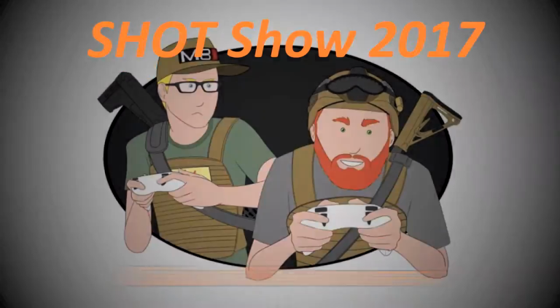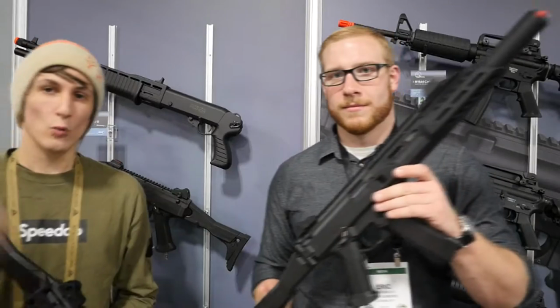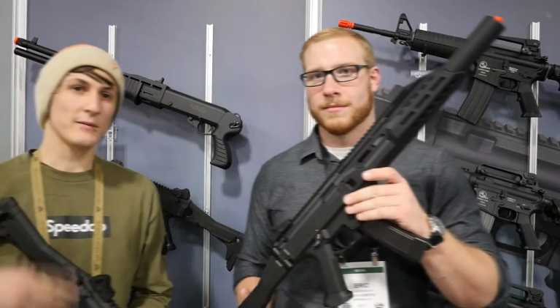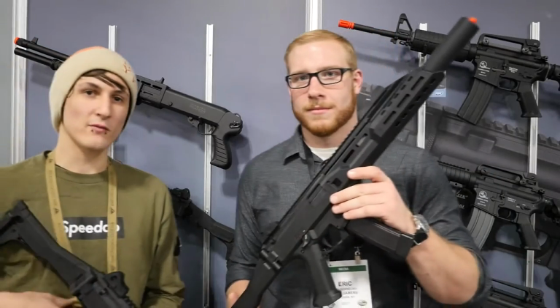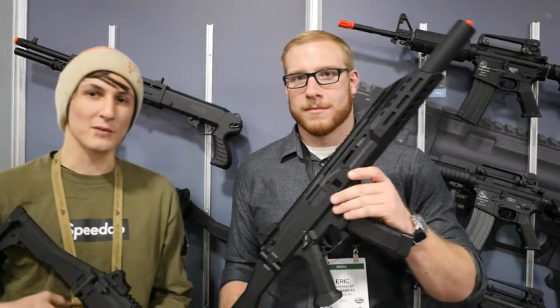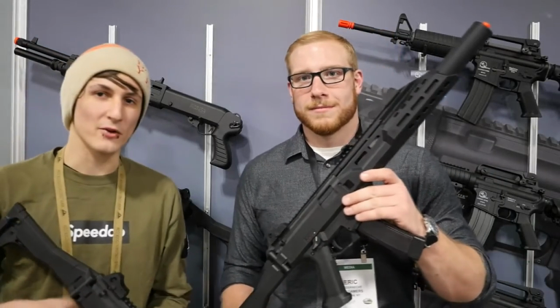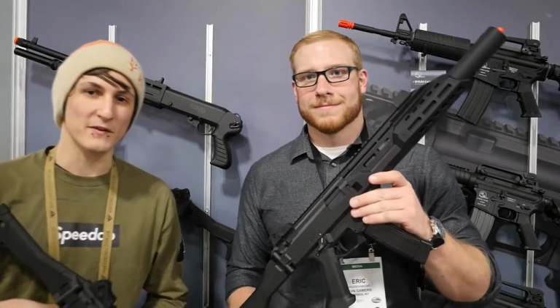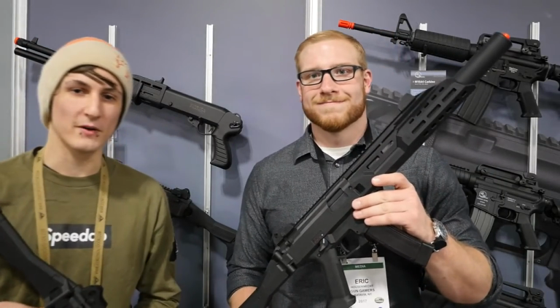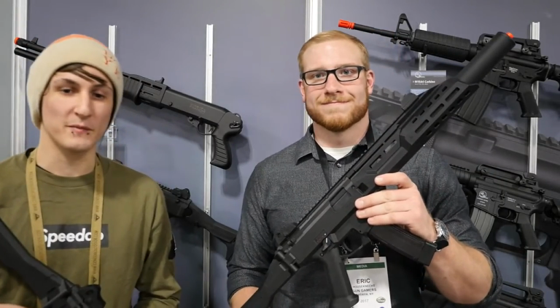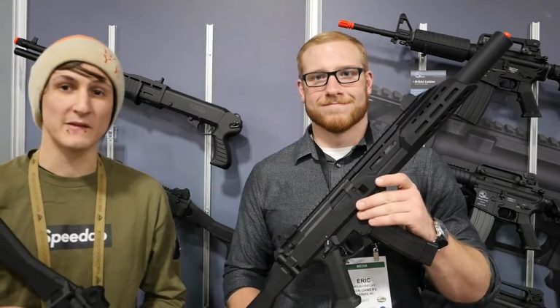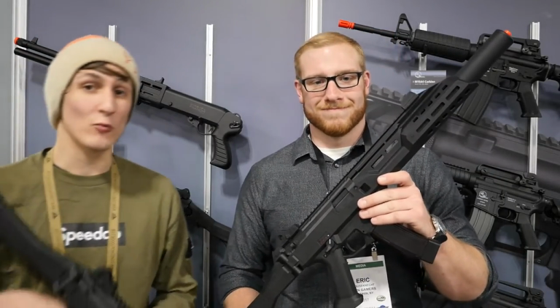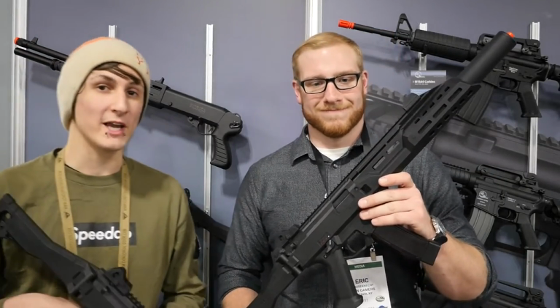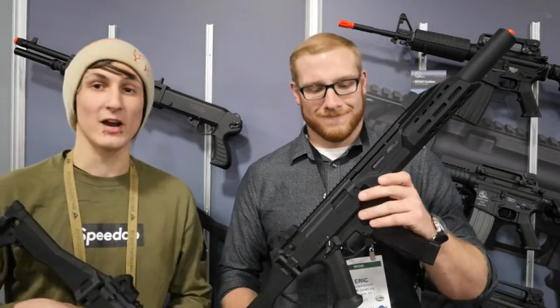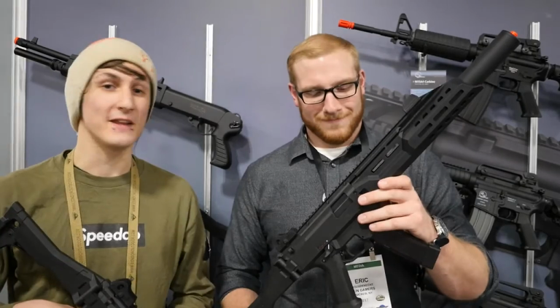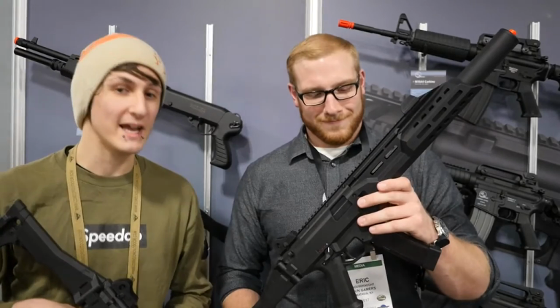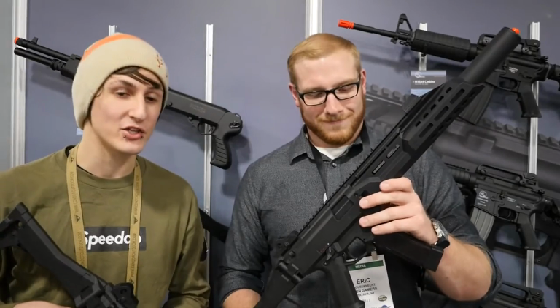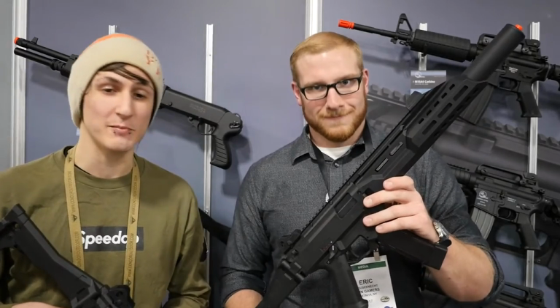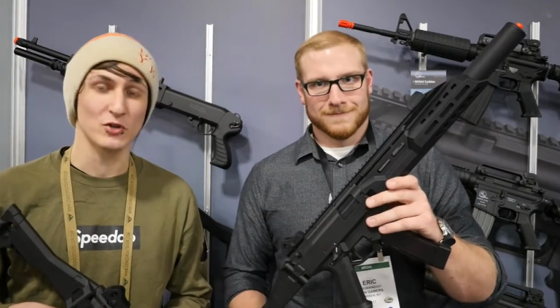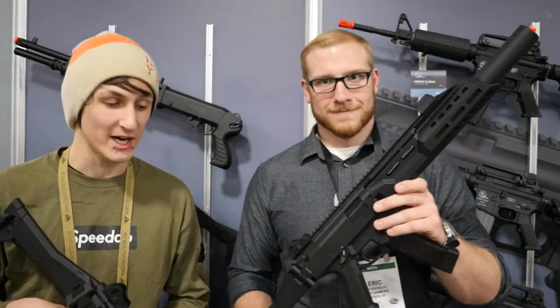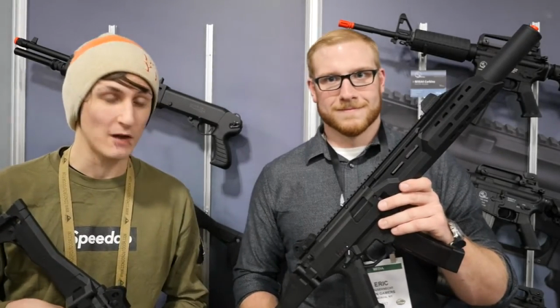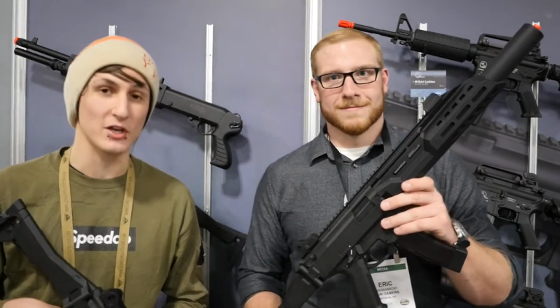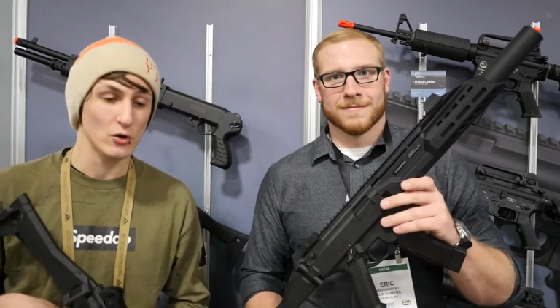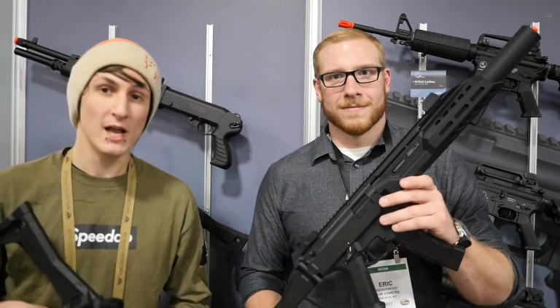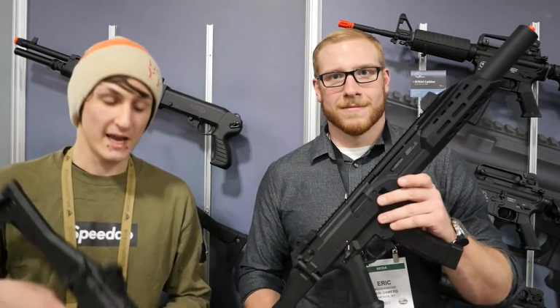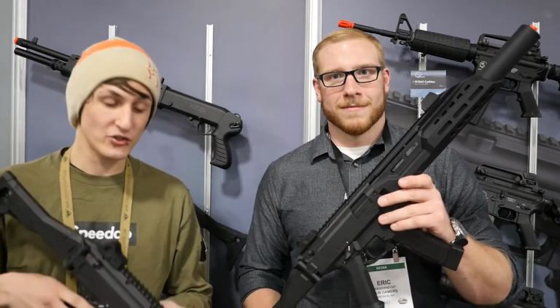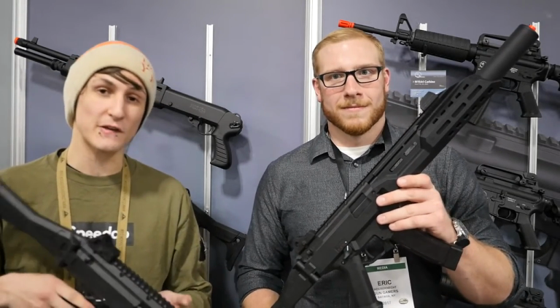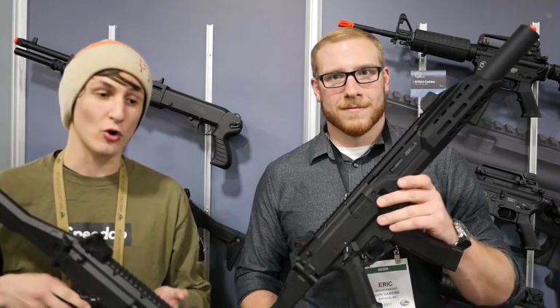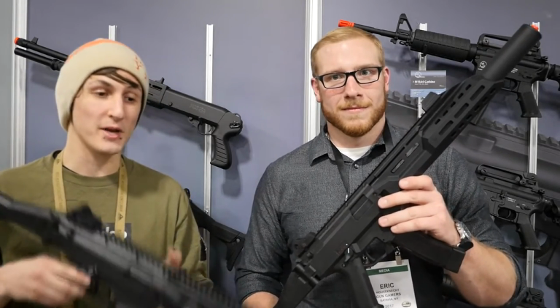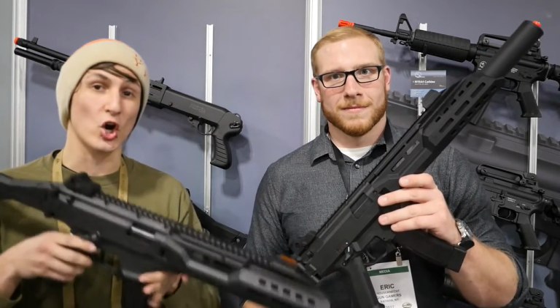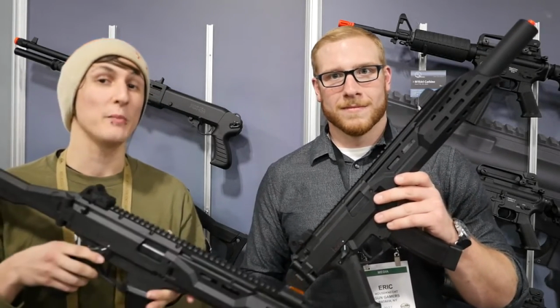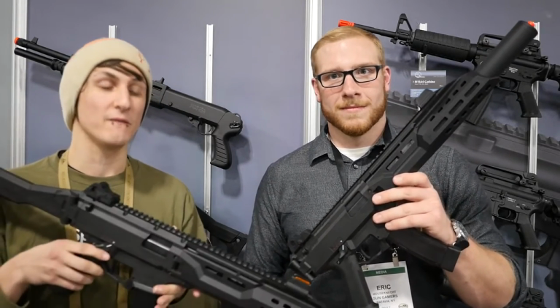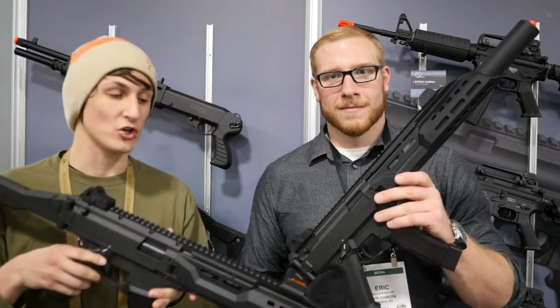What's up guys? Welcome to another episode of SpeedSim. We're here at the ASG booth checking out the new ASG Scorpy Carbine version.